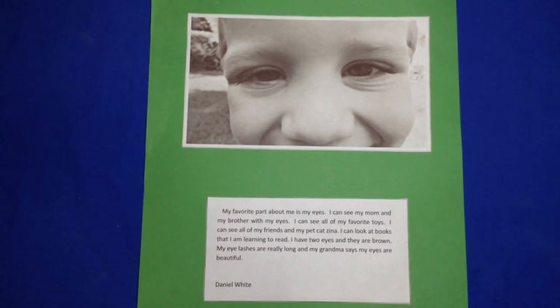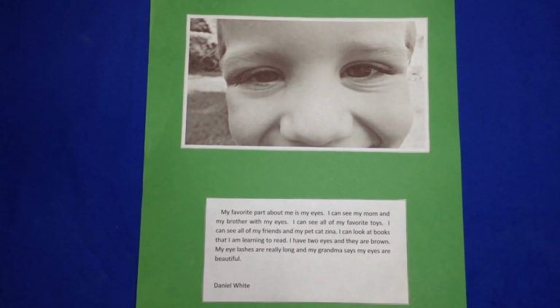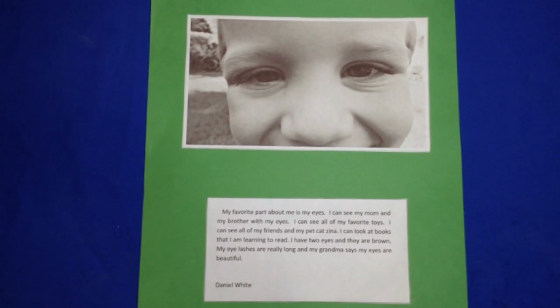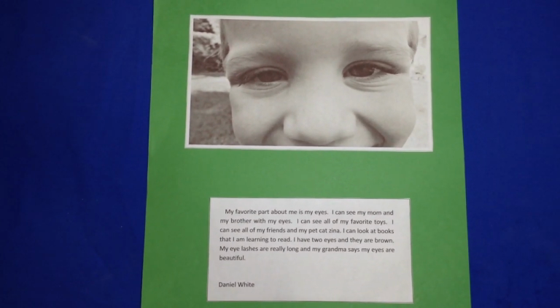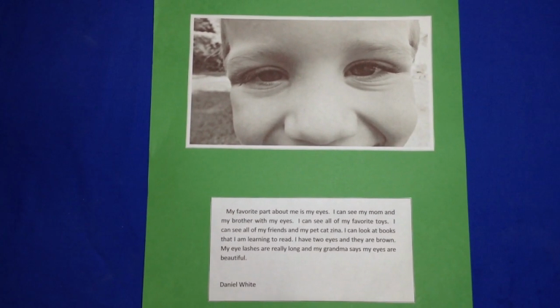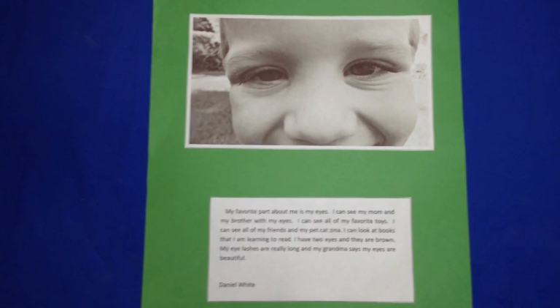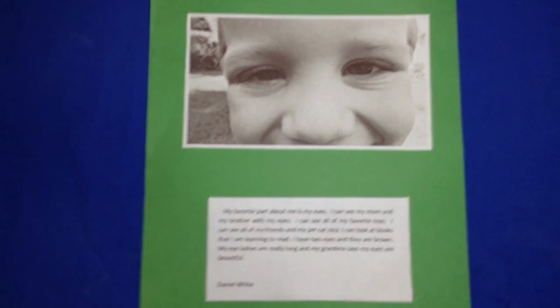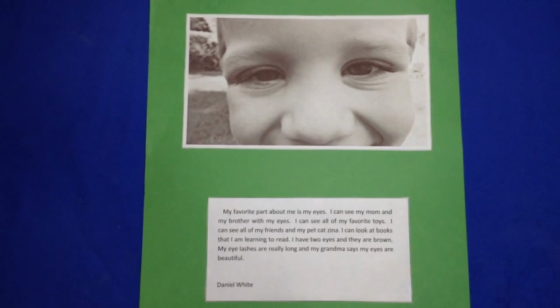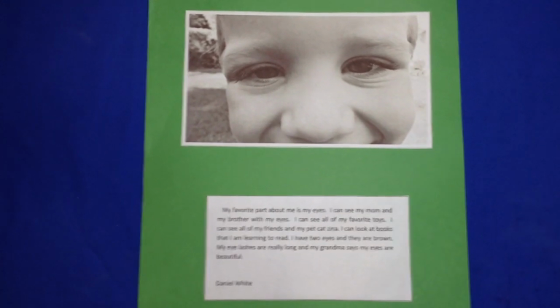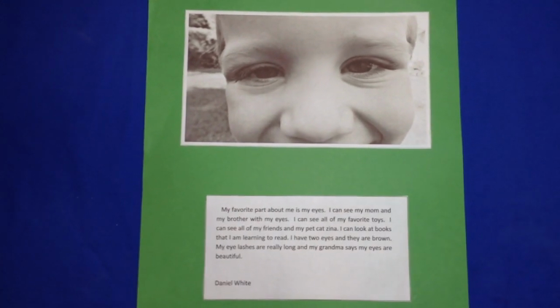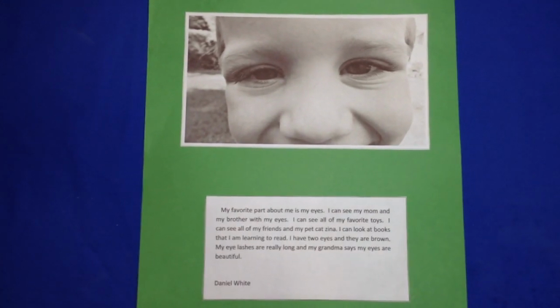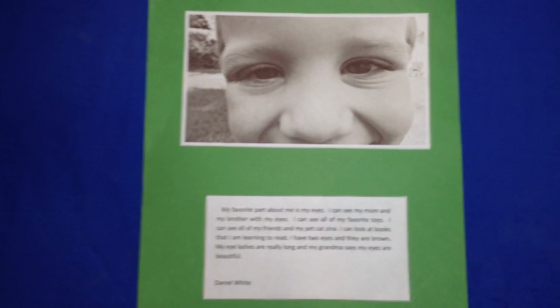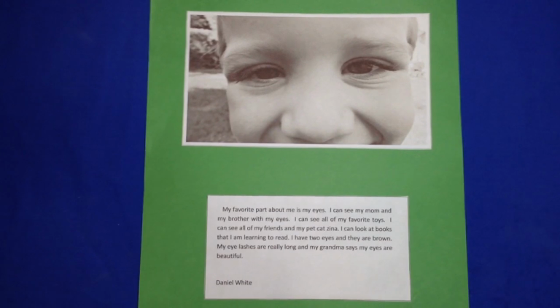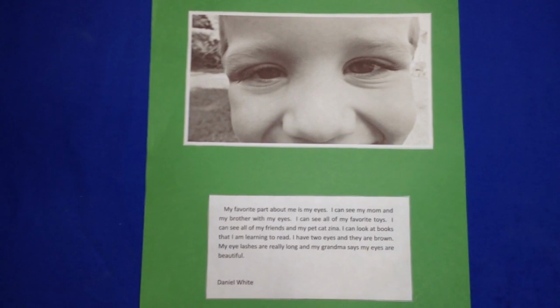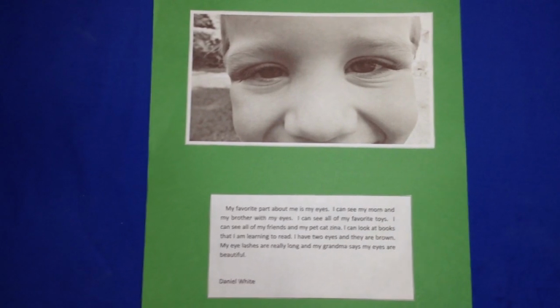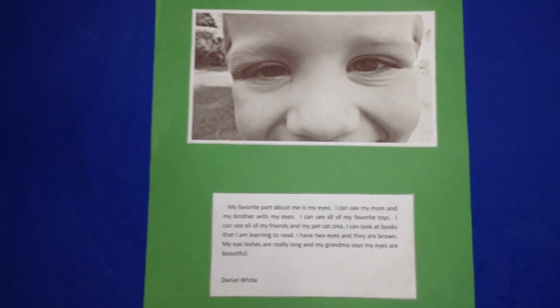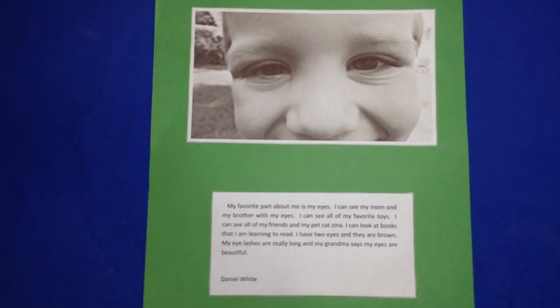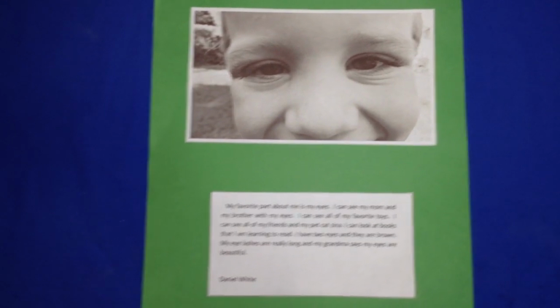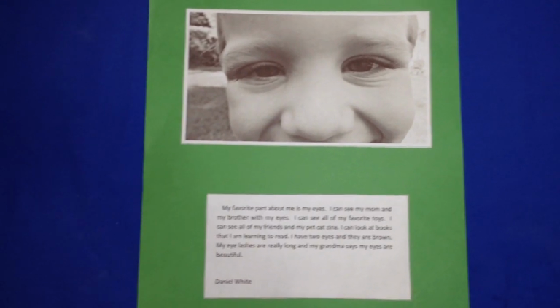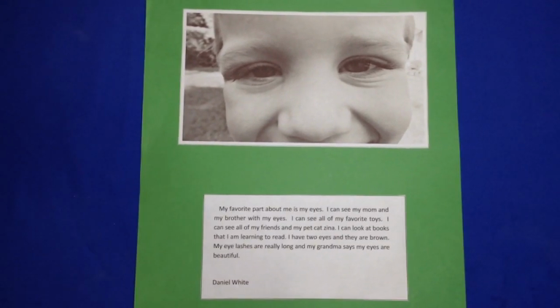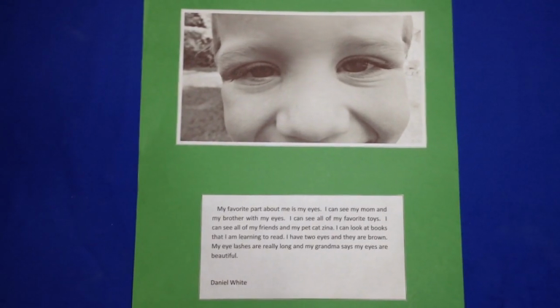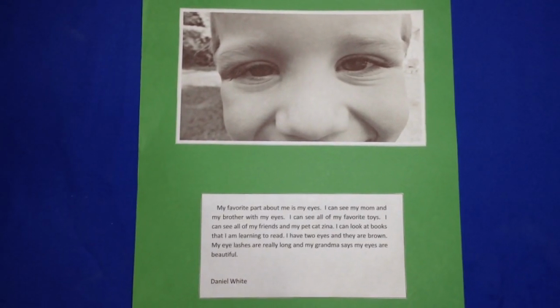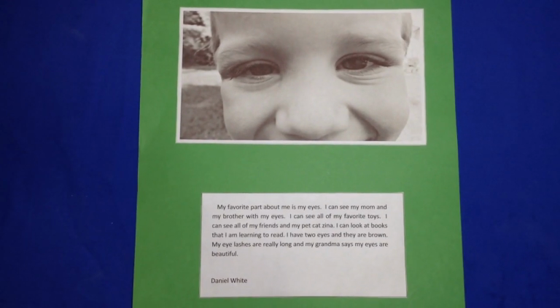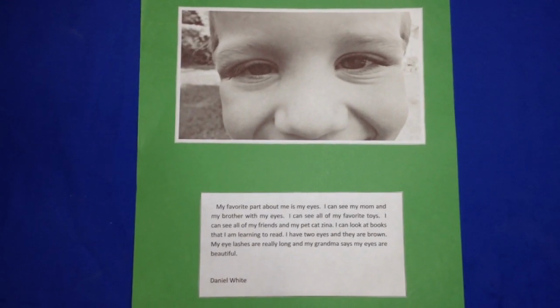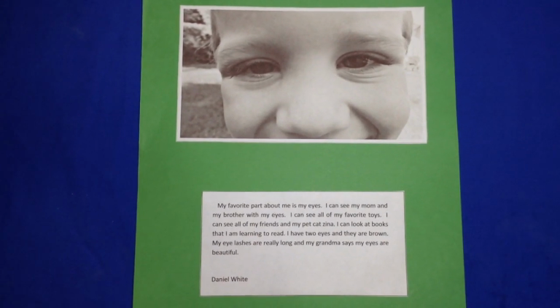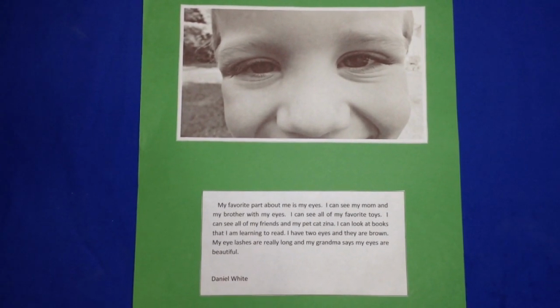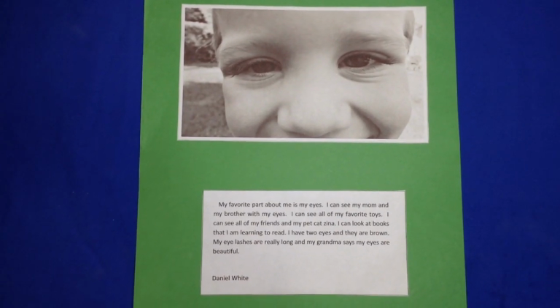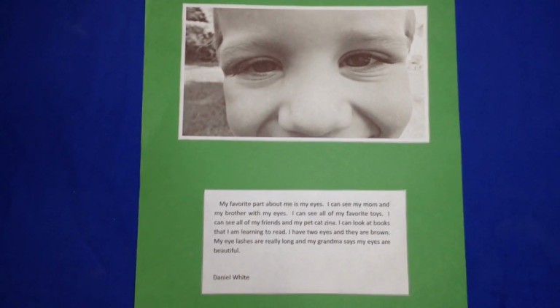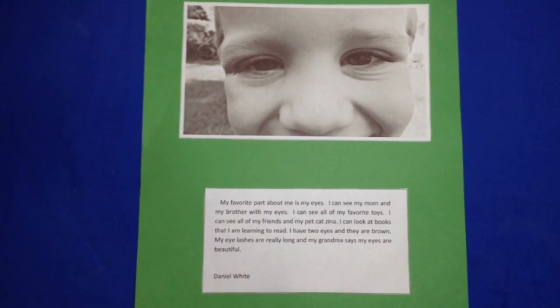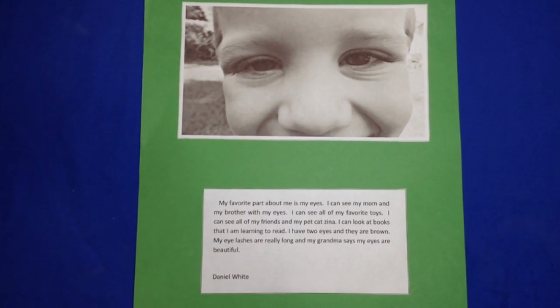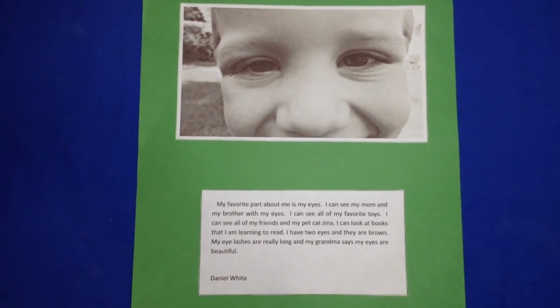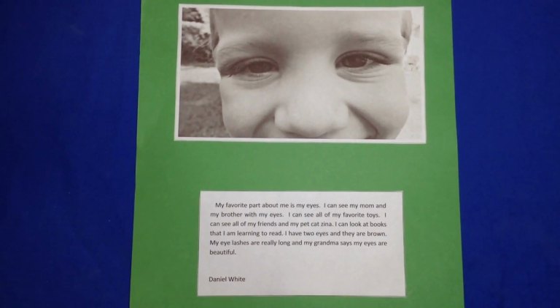And this is also great for an All About Me theme too. What happens is each child is interviewed.